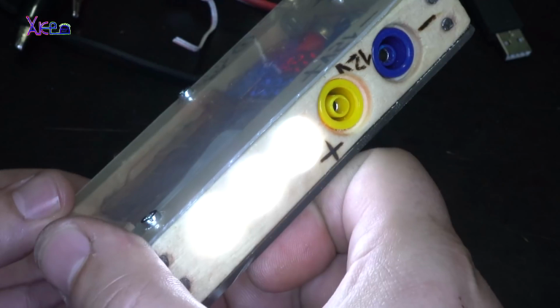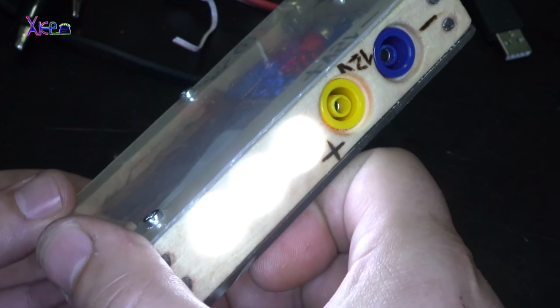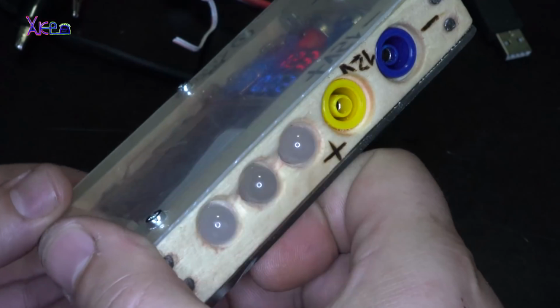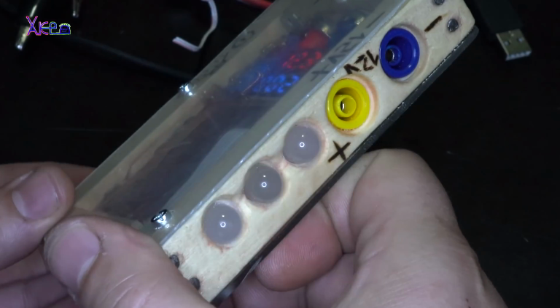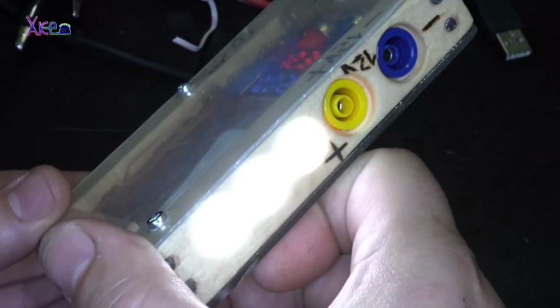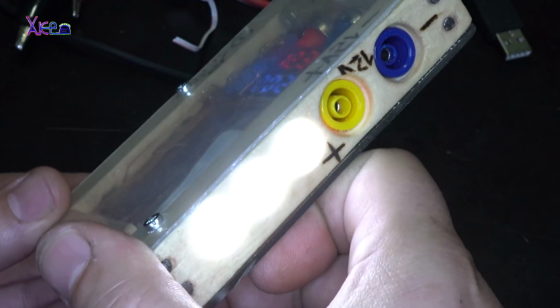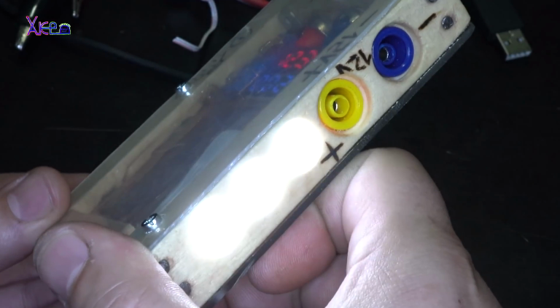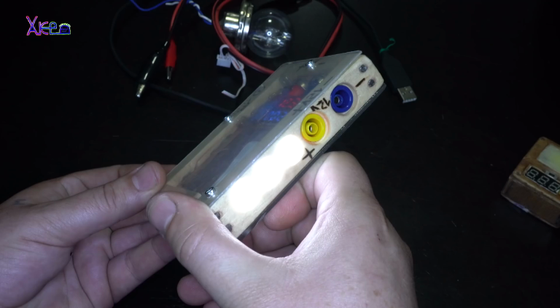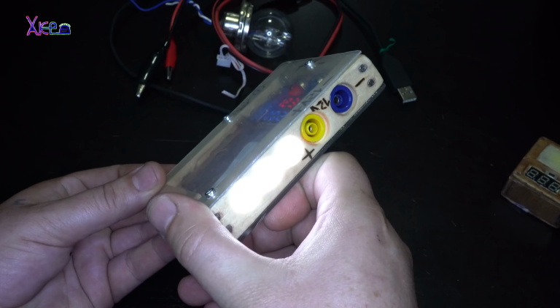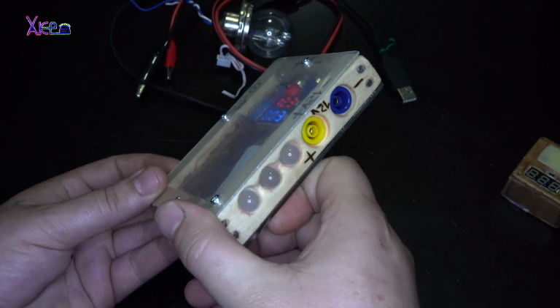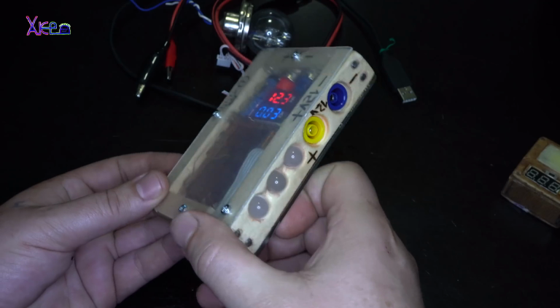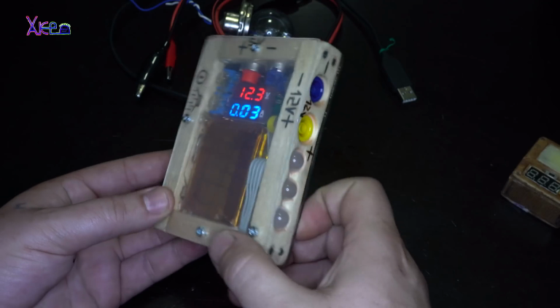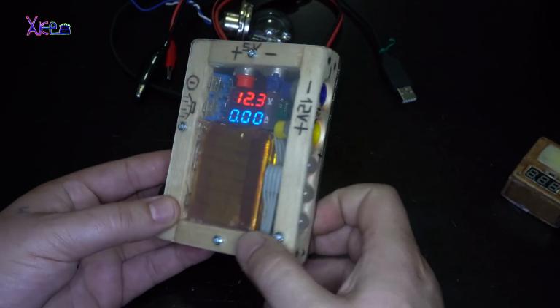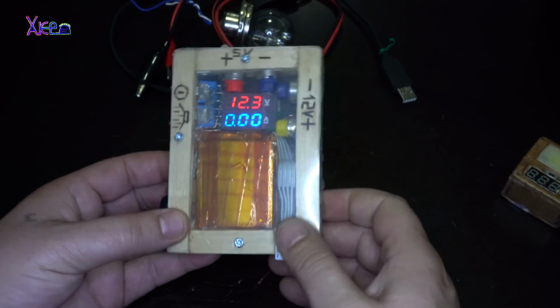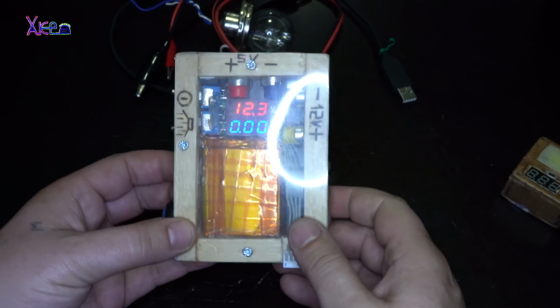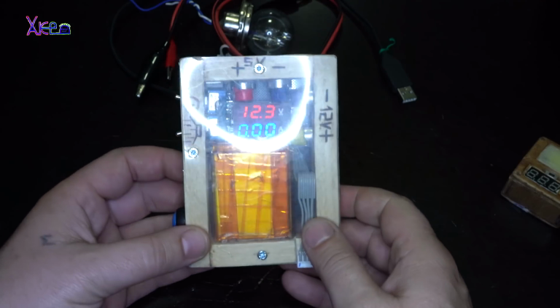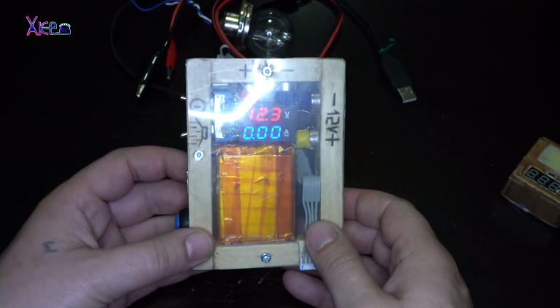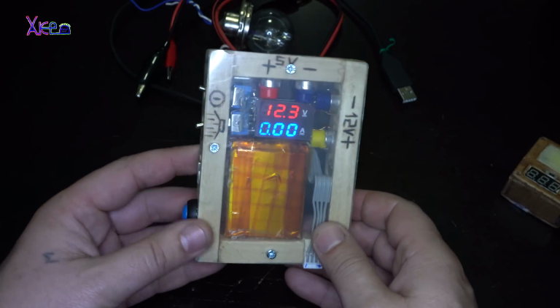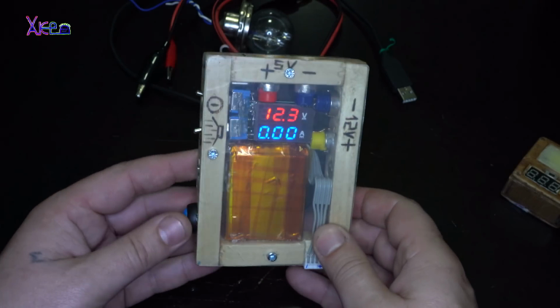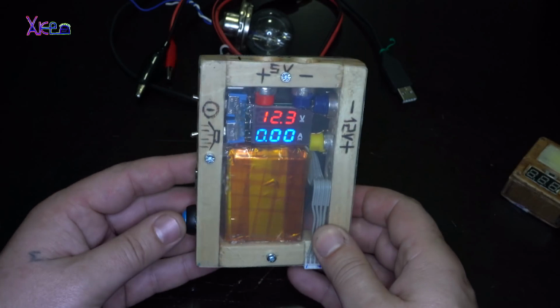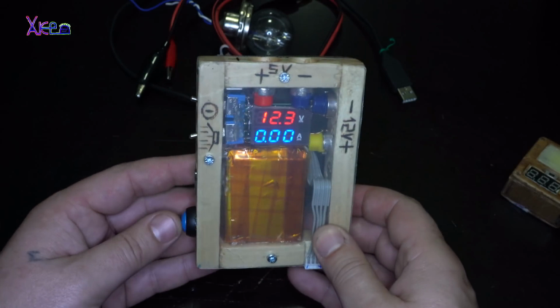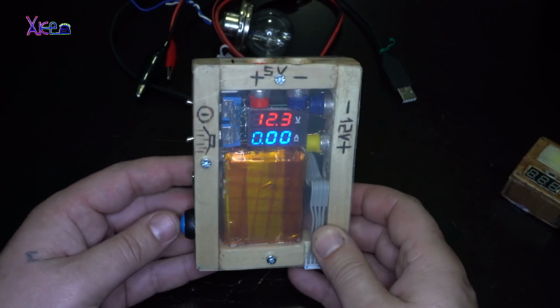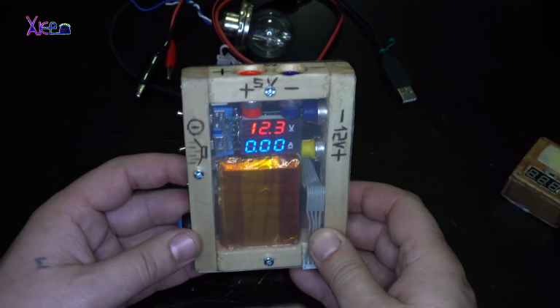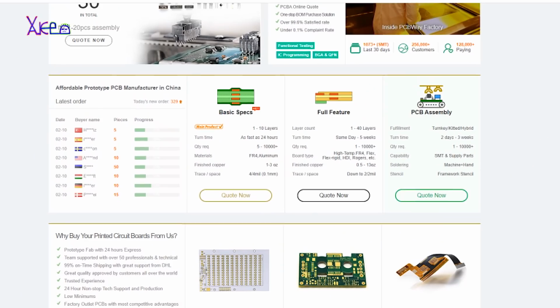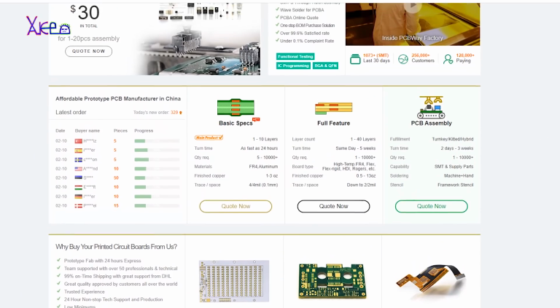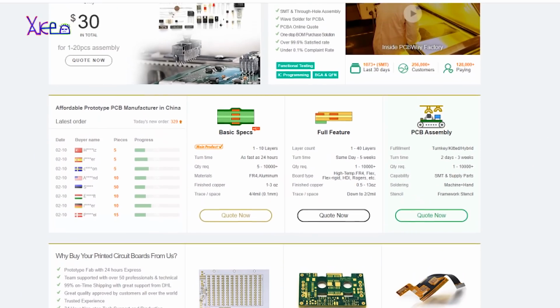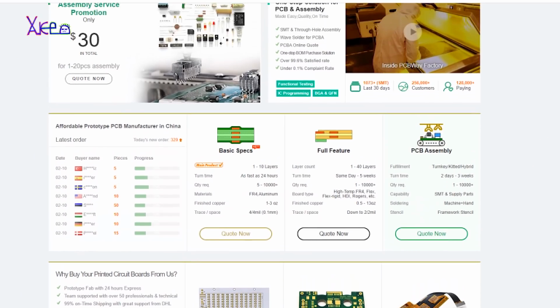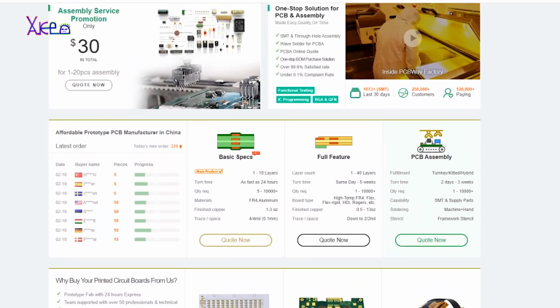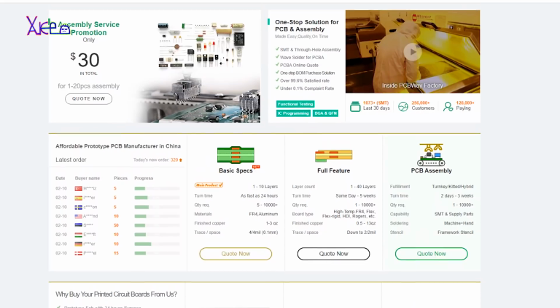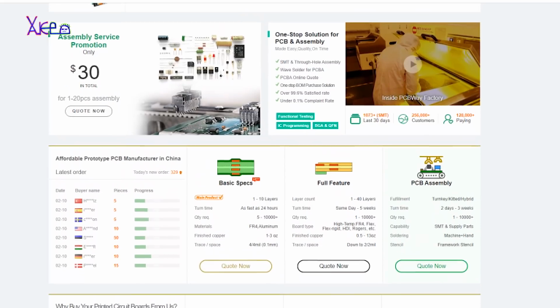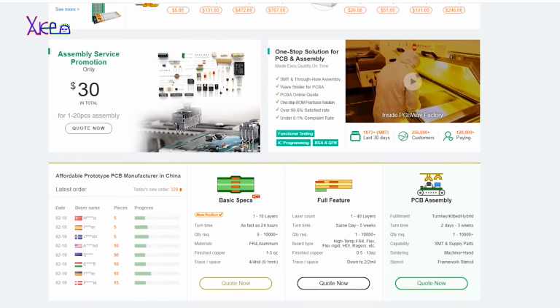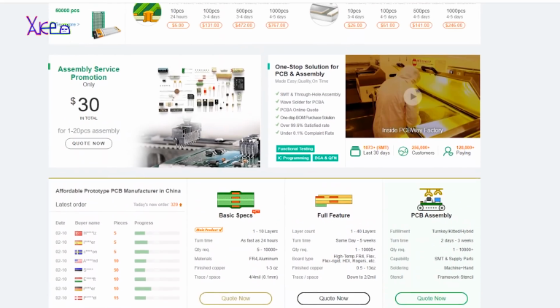Hello Hacktubers and welcome back to my latest project — a multipurpose power supply with a couple of functions.